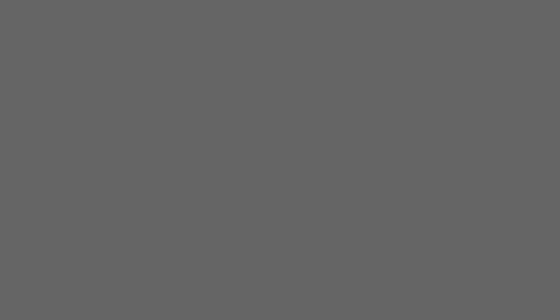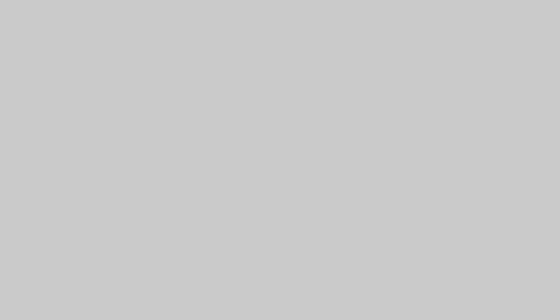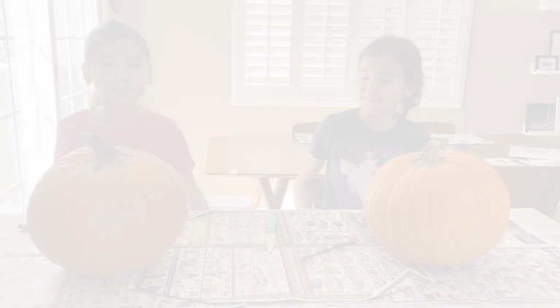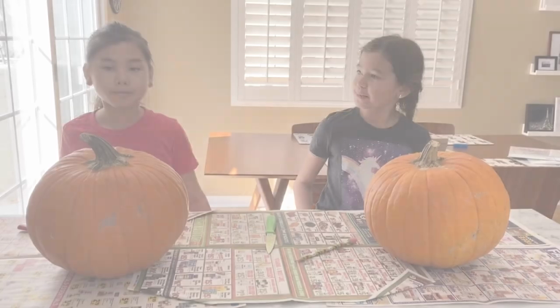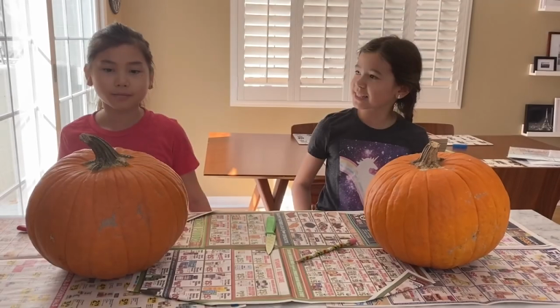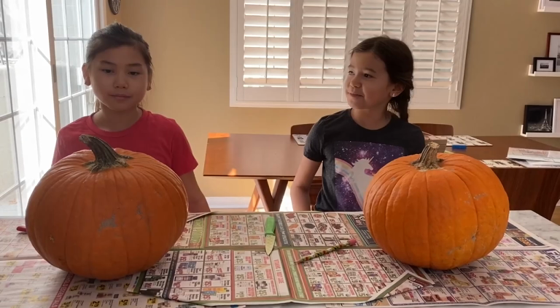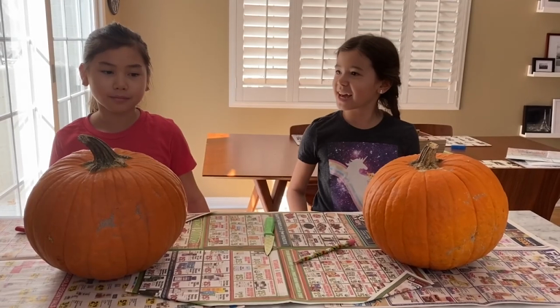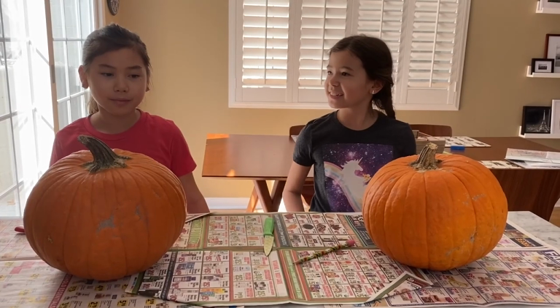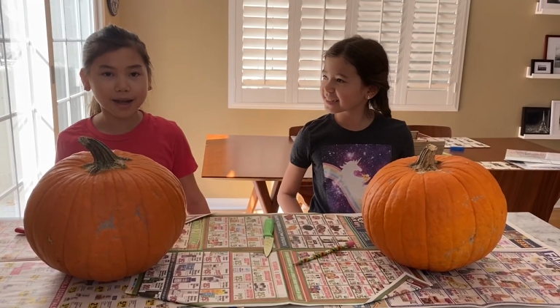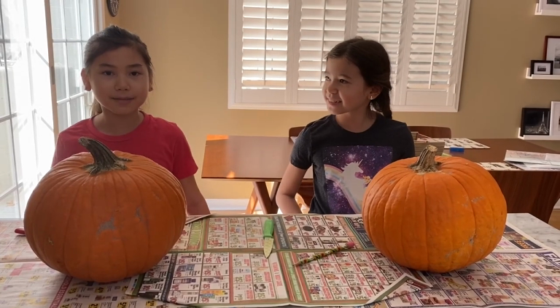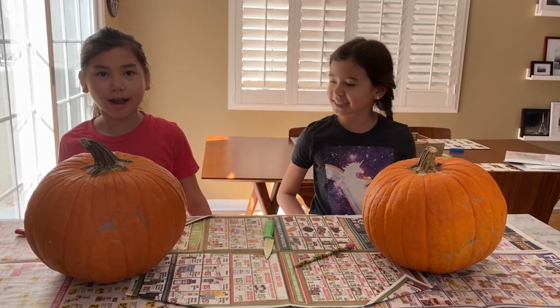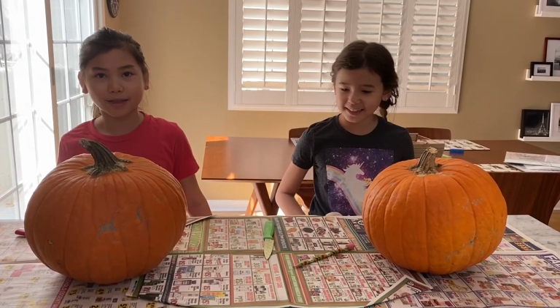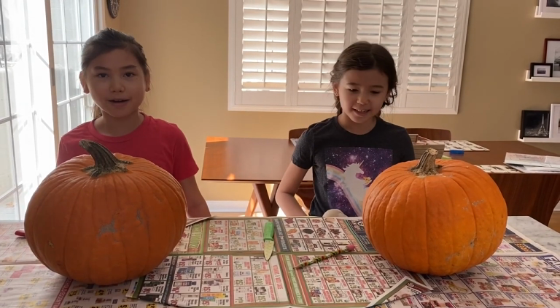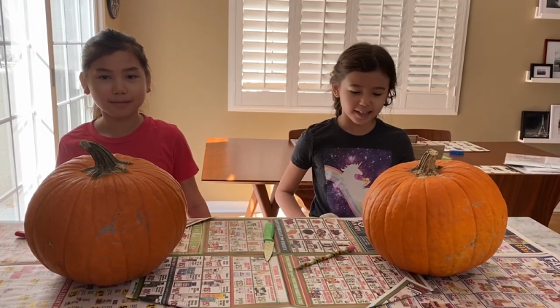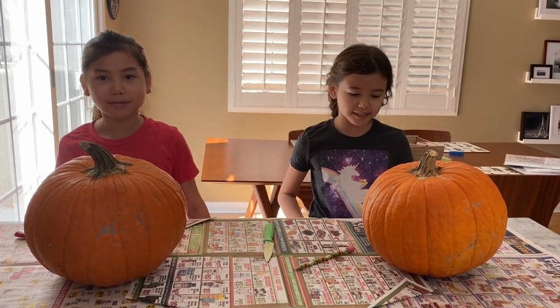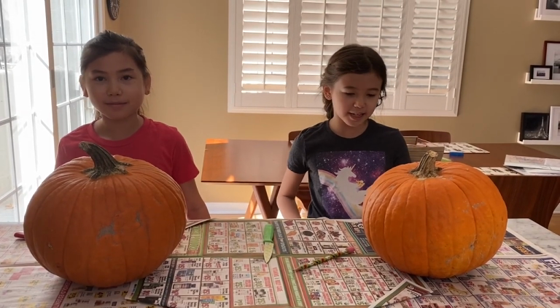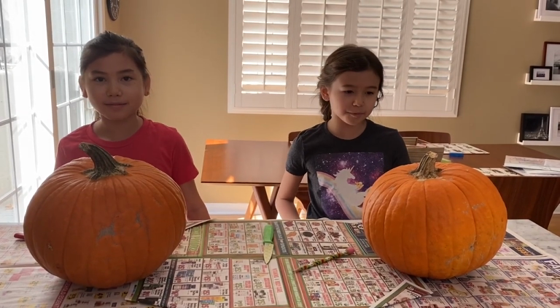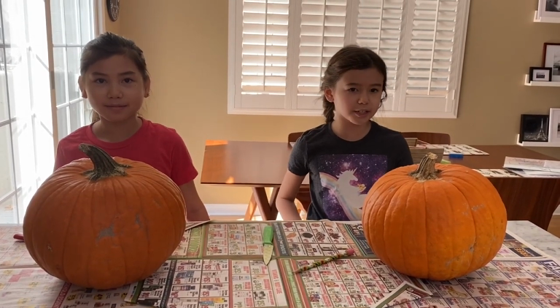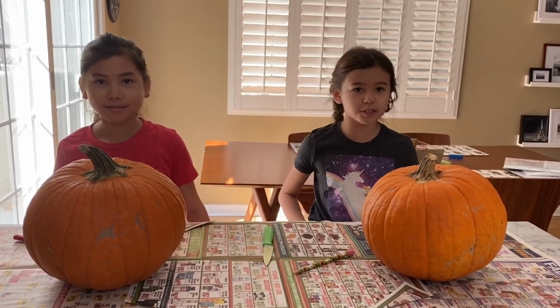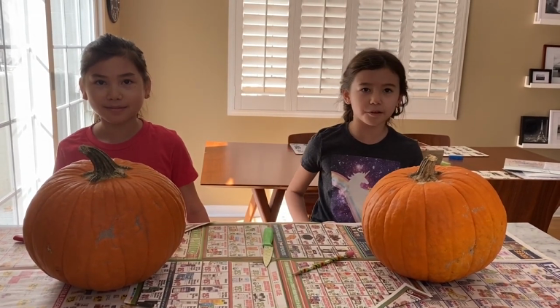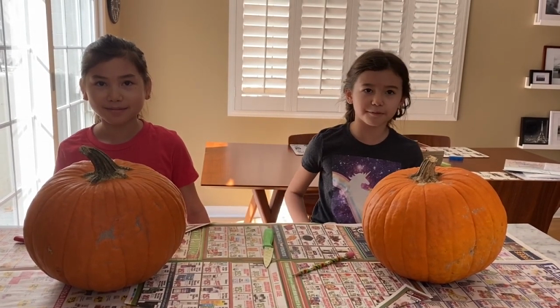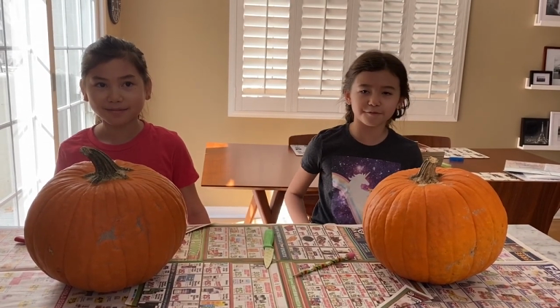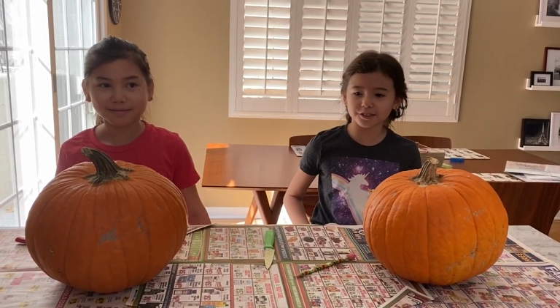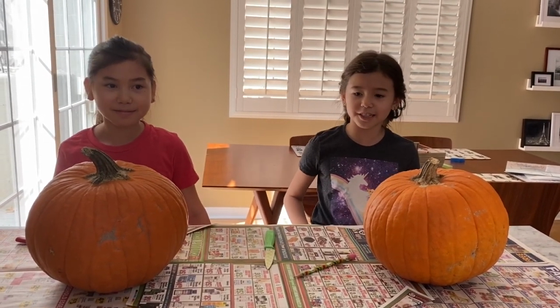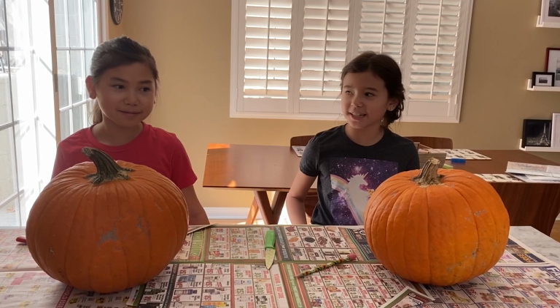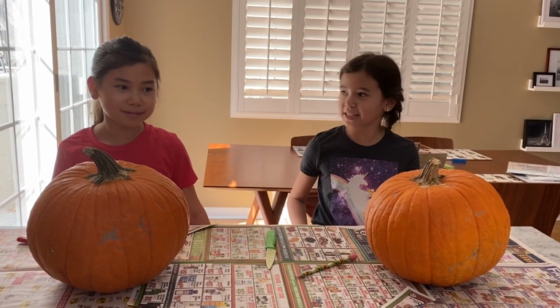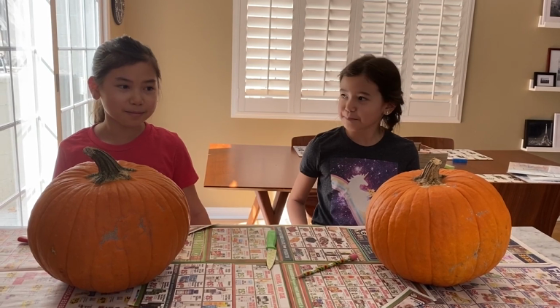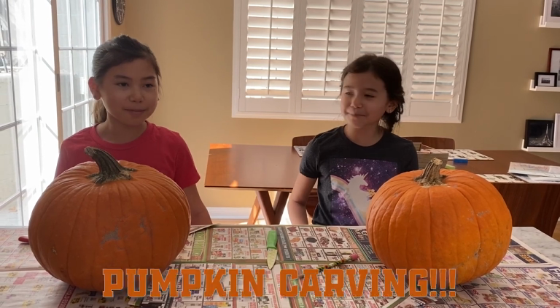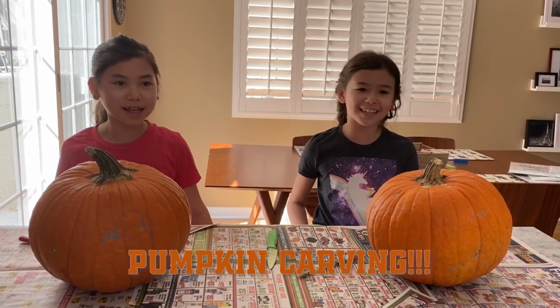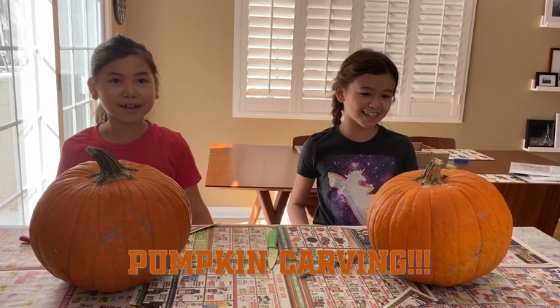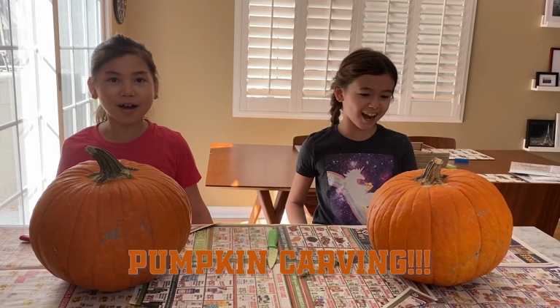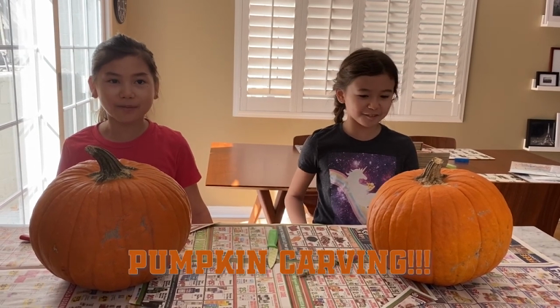Hi, my name is Olivia. My name is Skylar. And today we are going to show you one of our fall traditions: pumpkin carving.